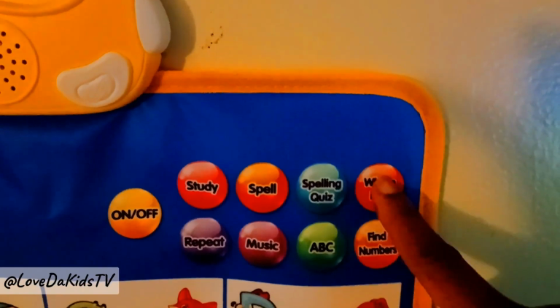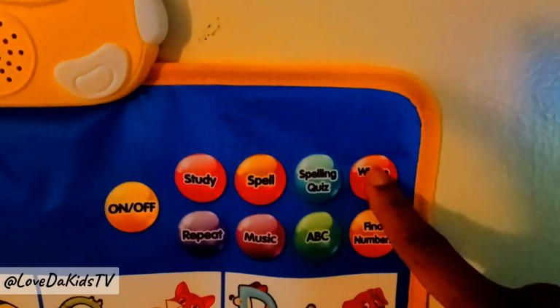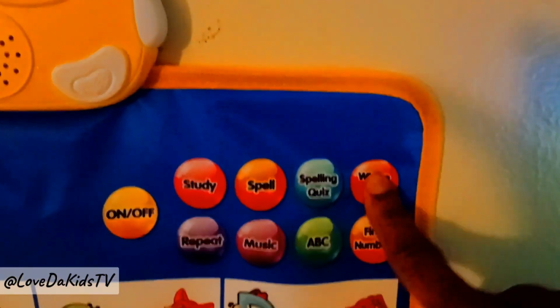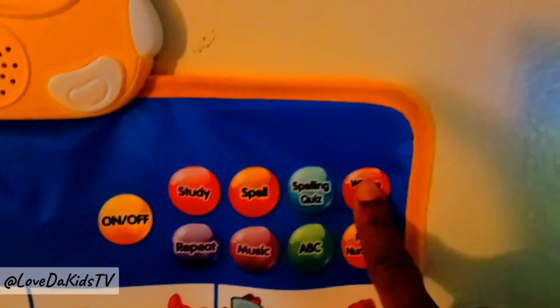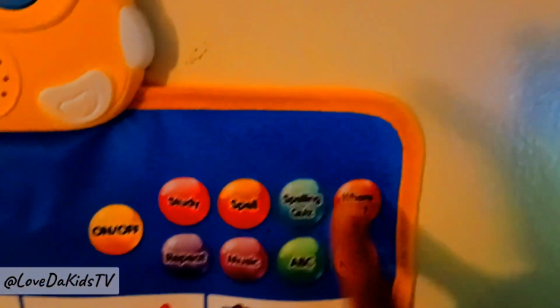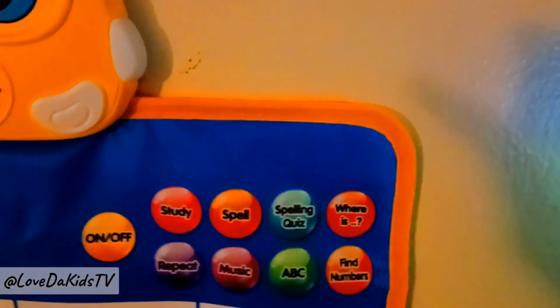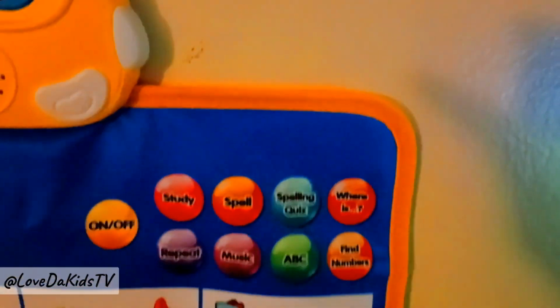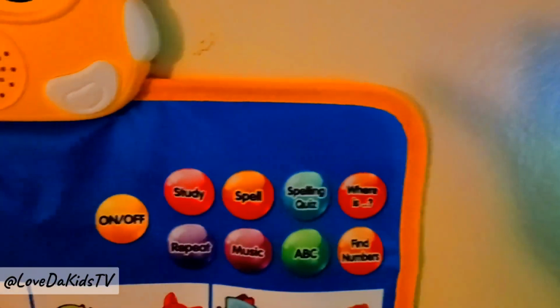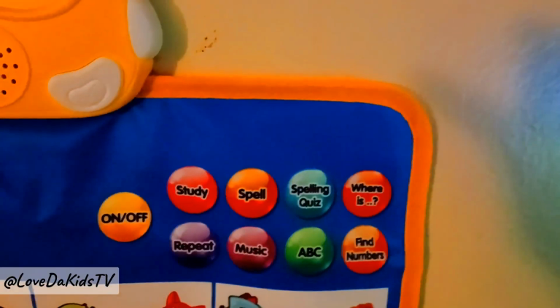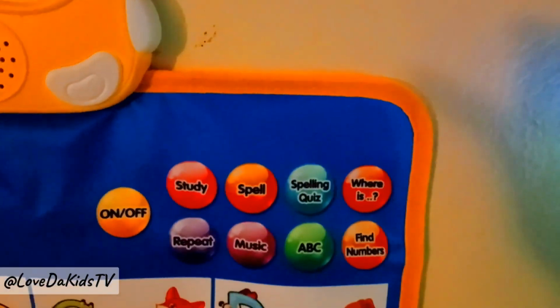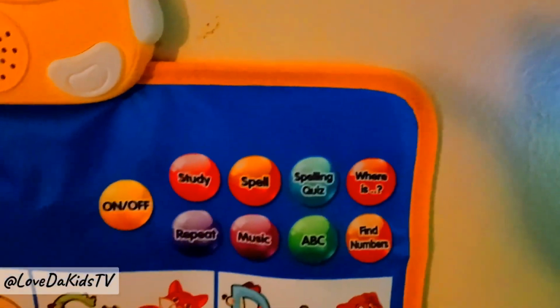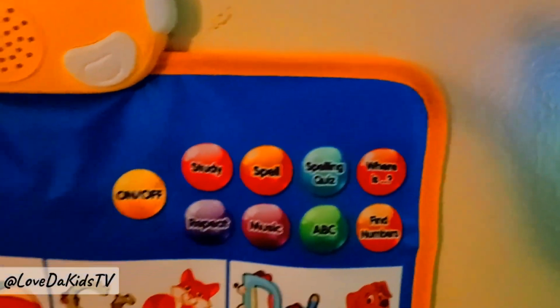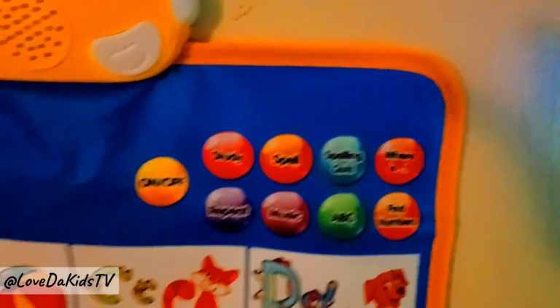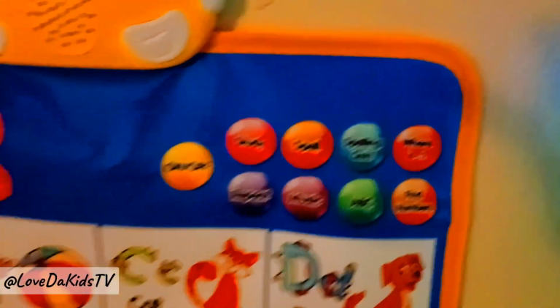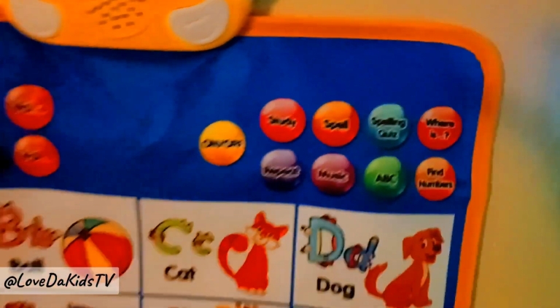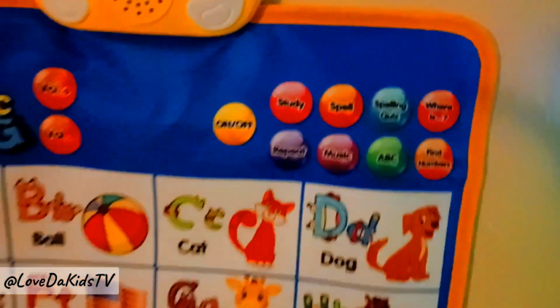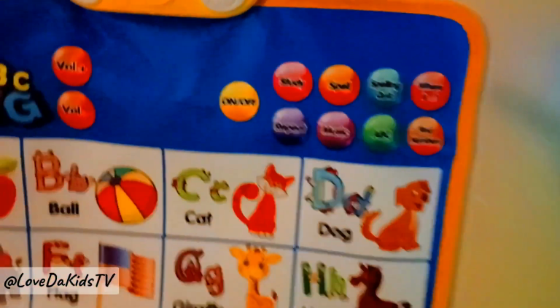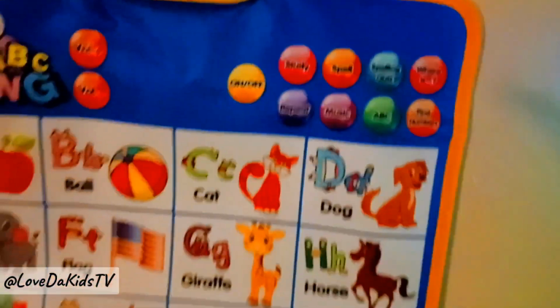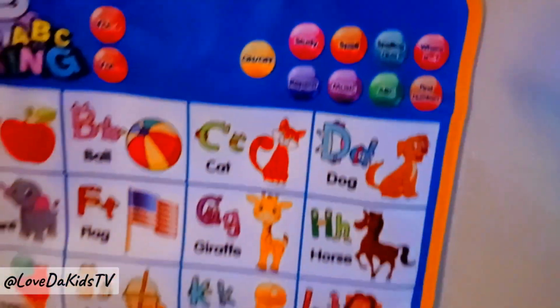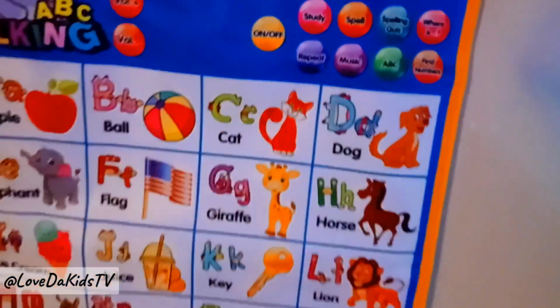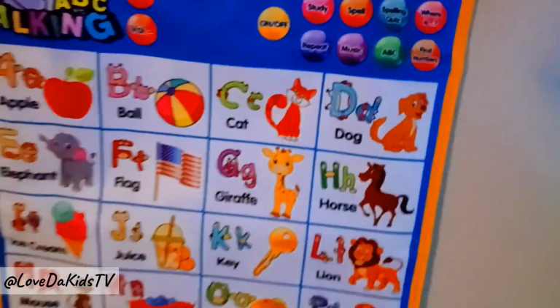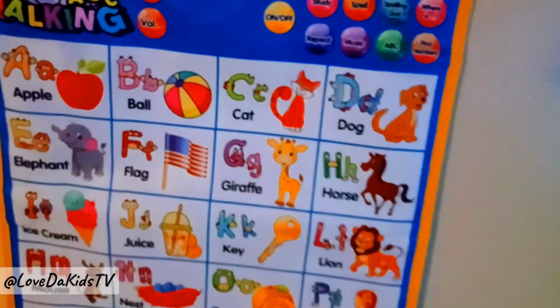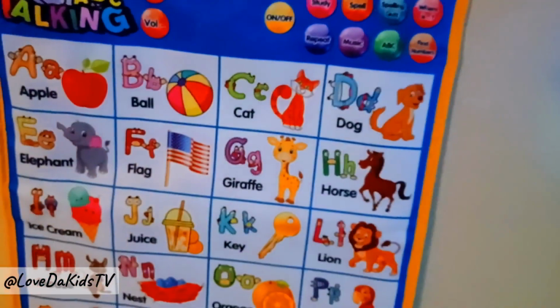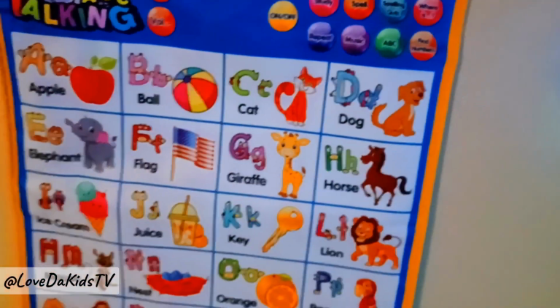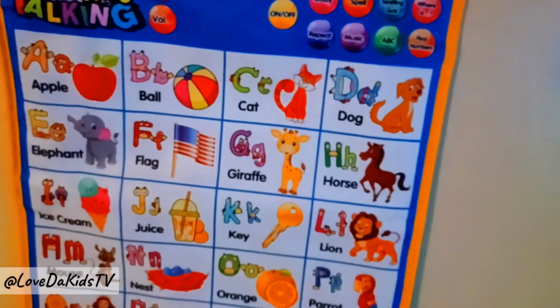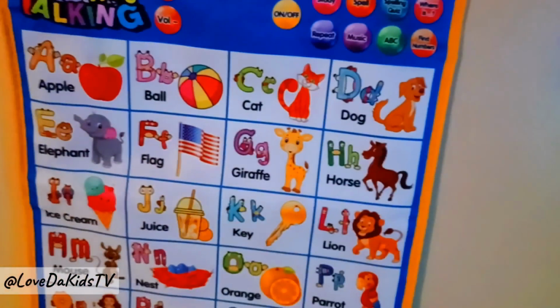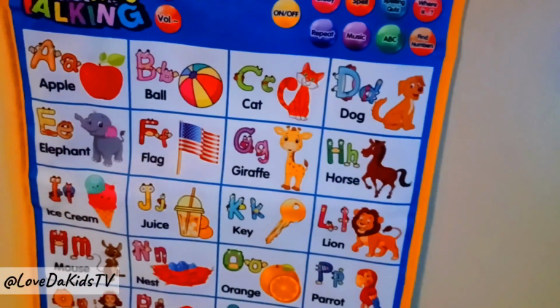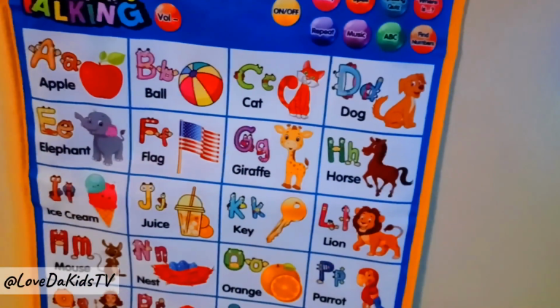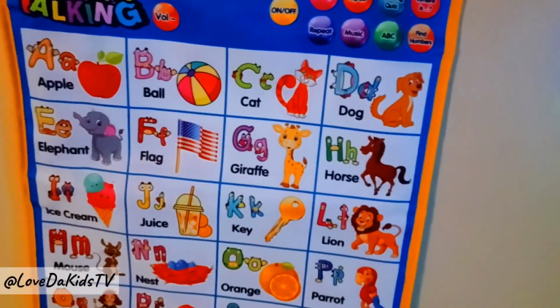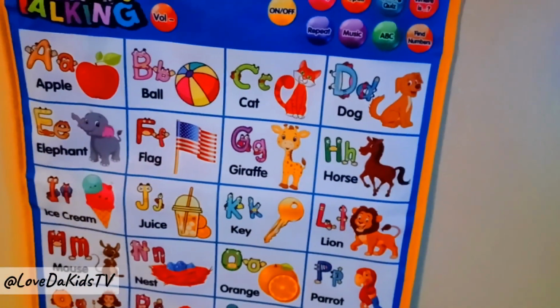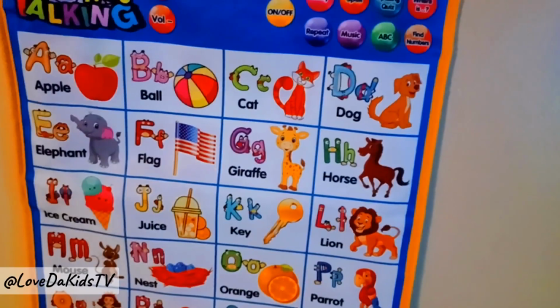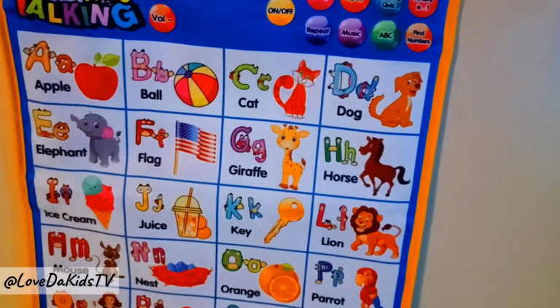Let's play a game. Please answer the question. Where is the nest?